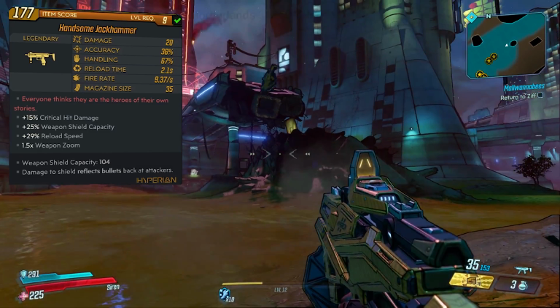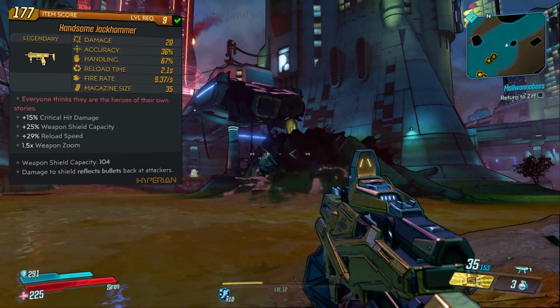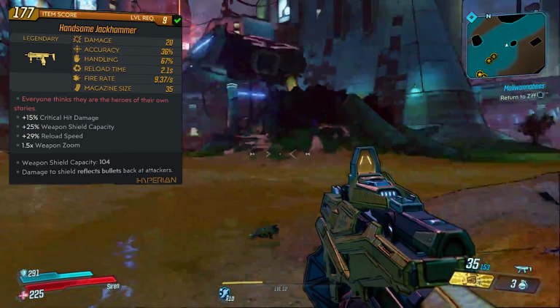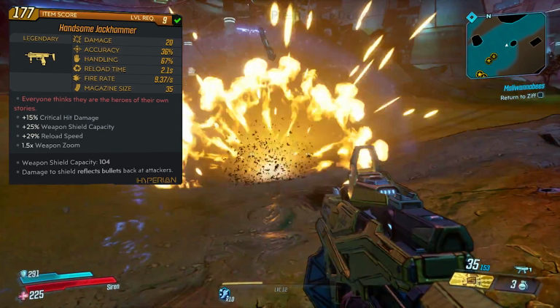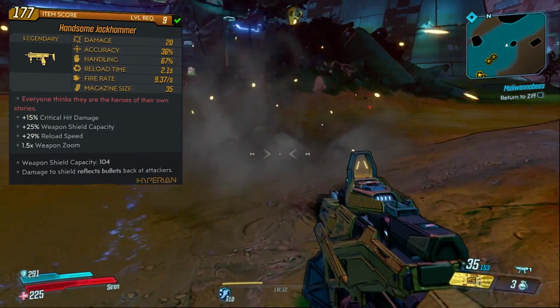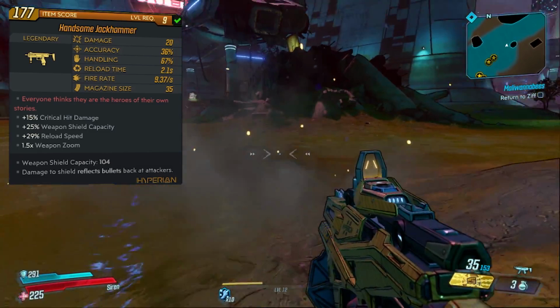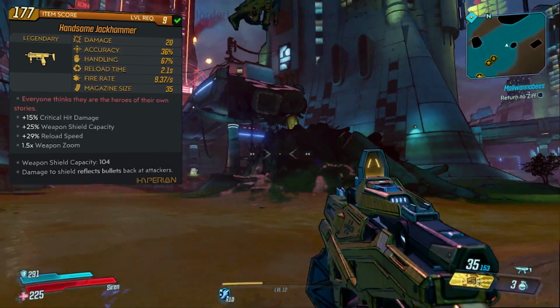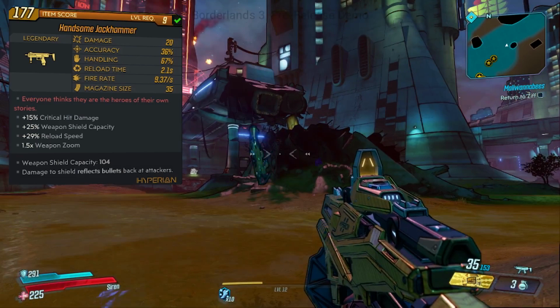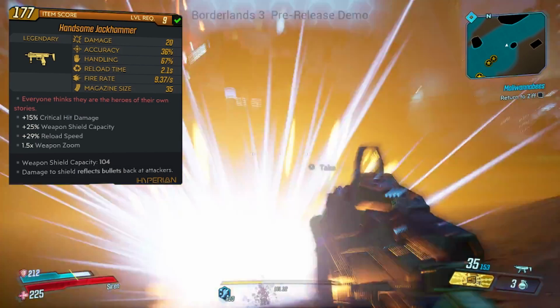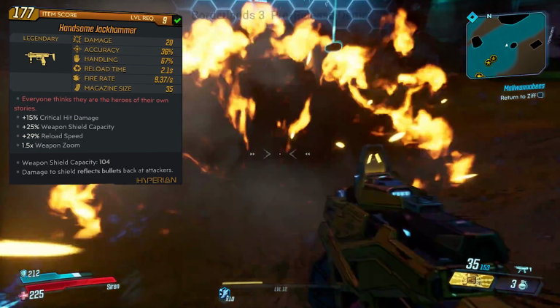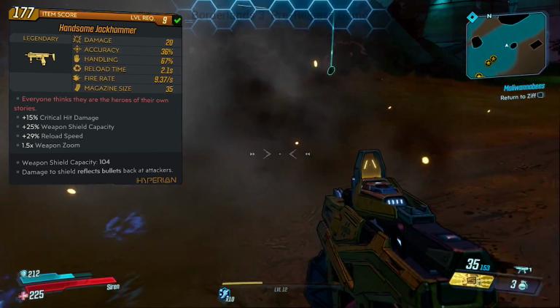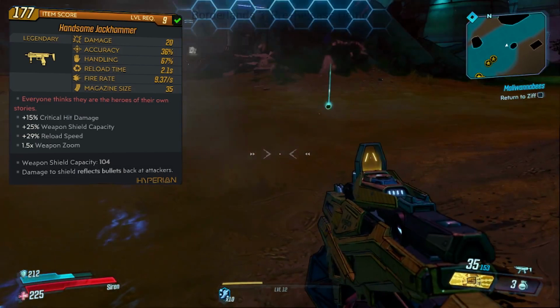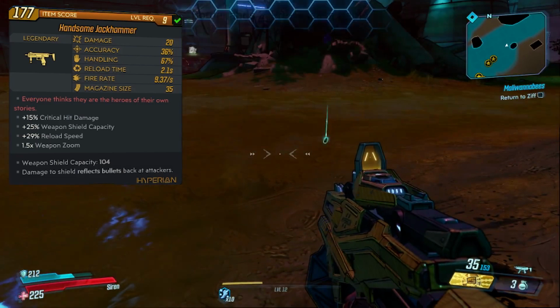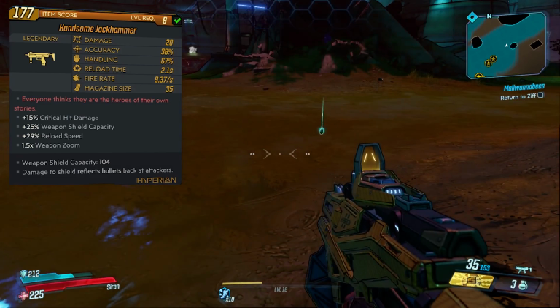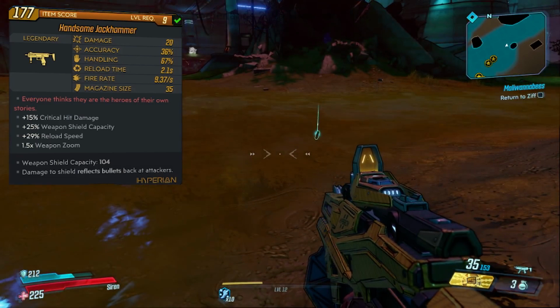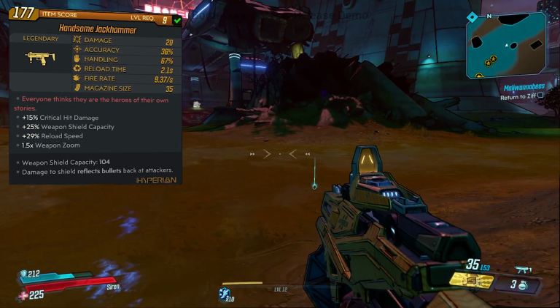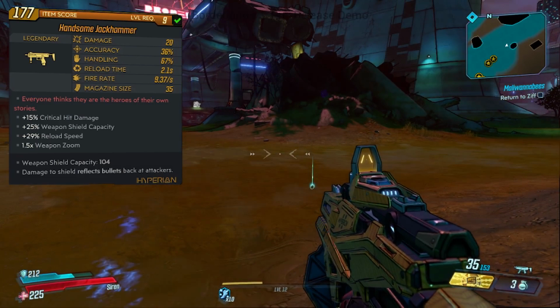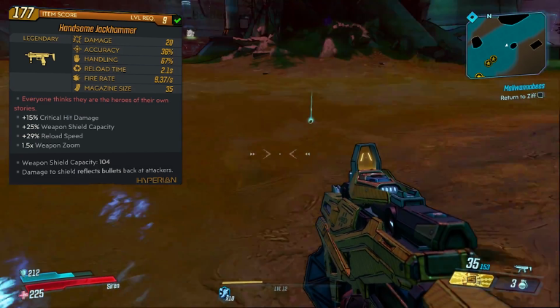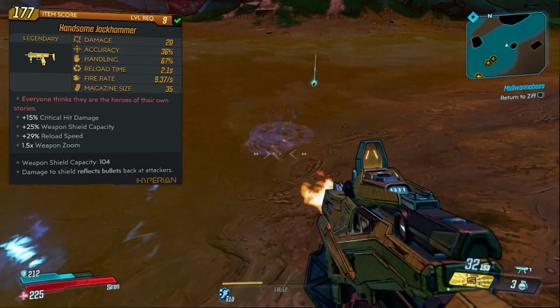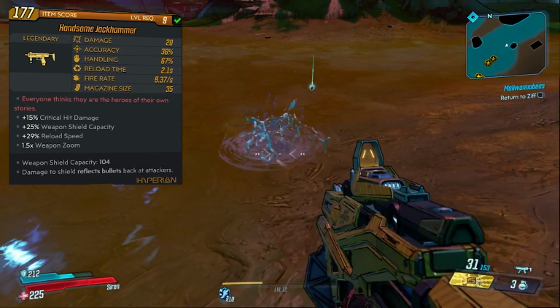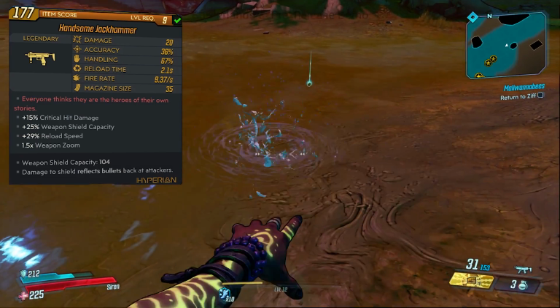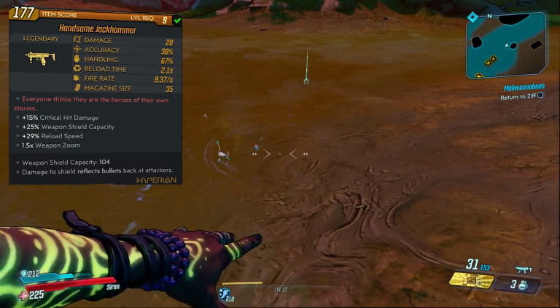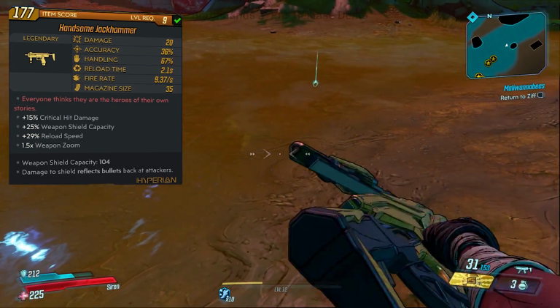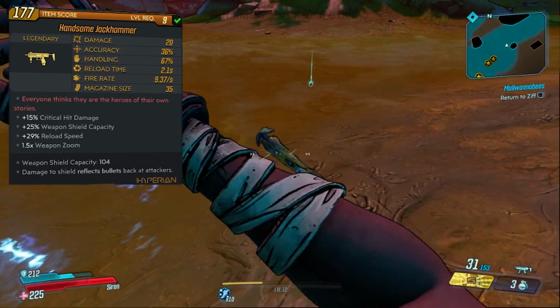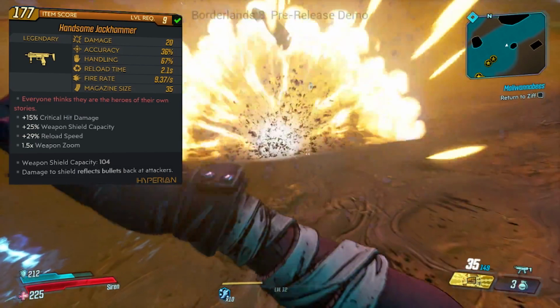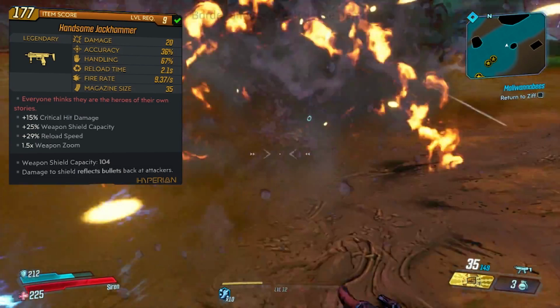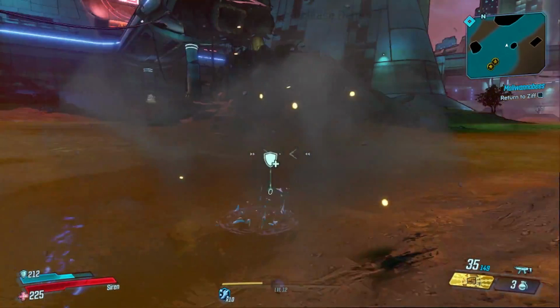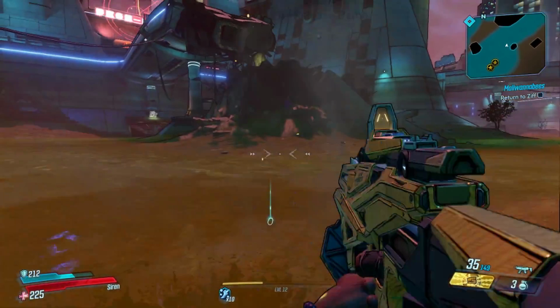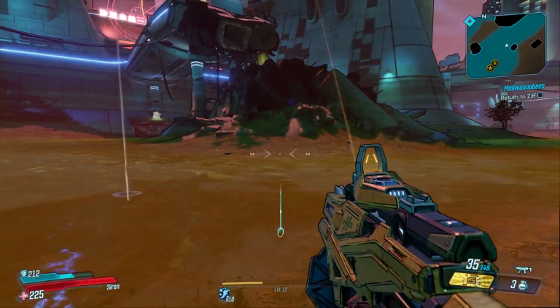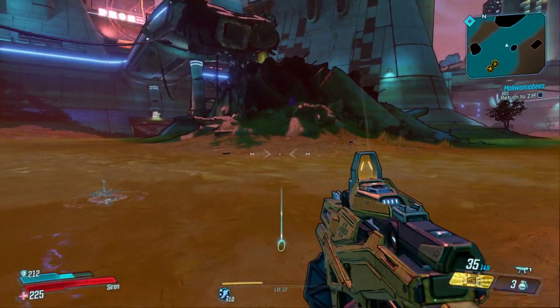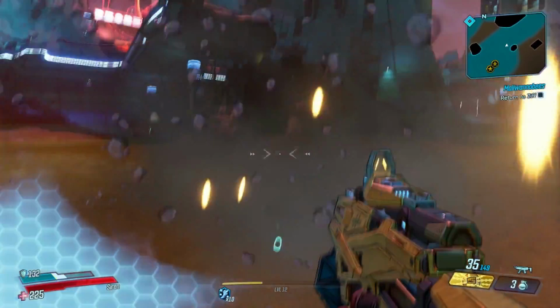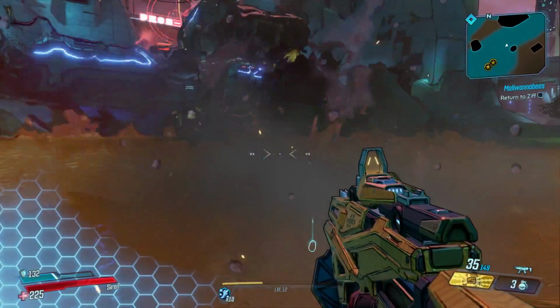The red text says "everyone thinks that they are the heroes of their own stories," which is a direct quote from Handsome Jack from Tales from the Borderlands.